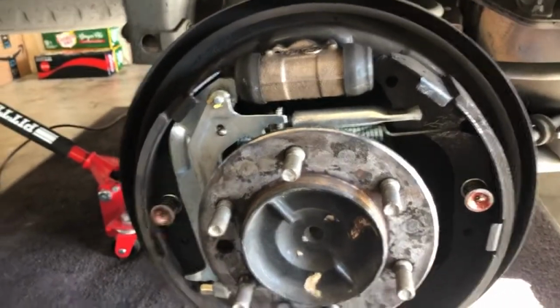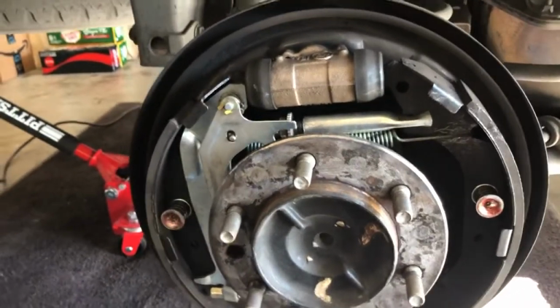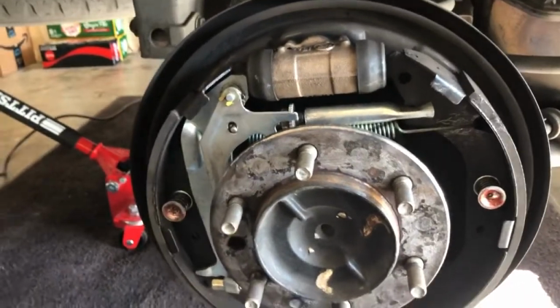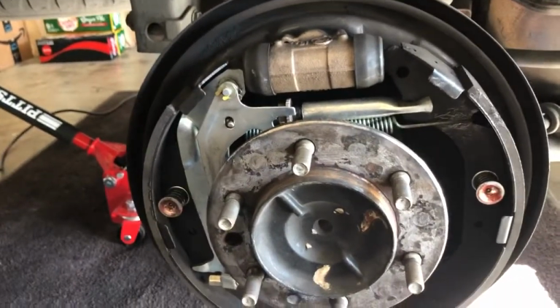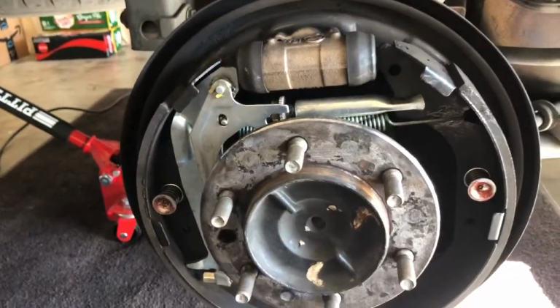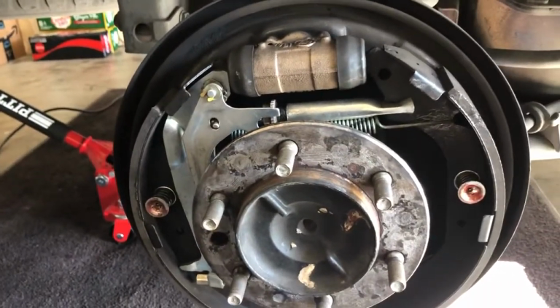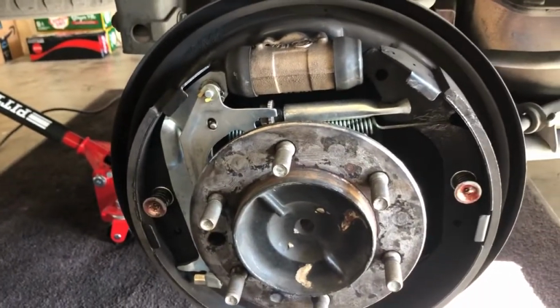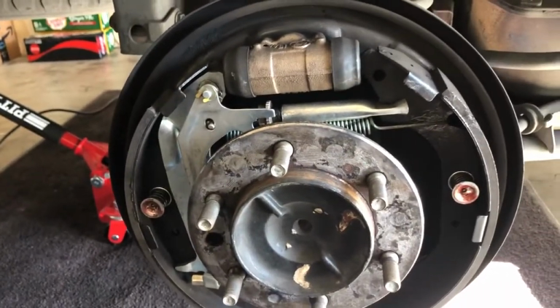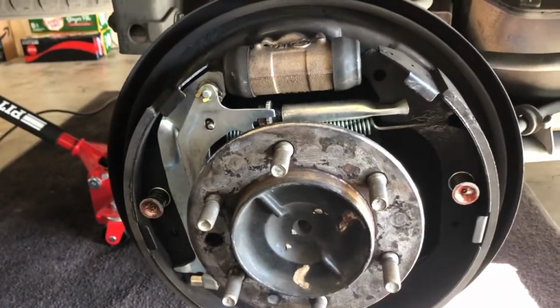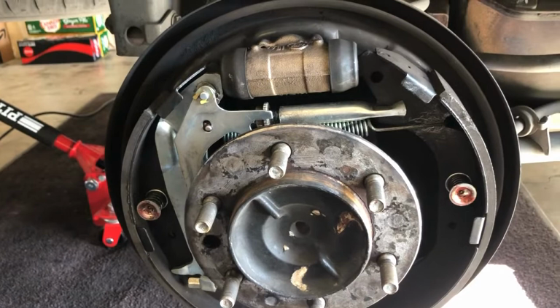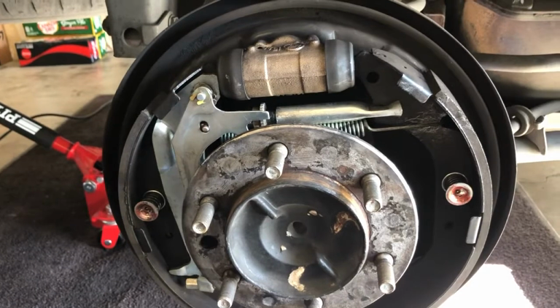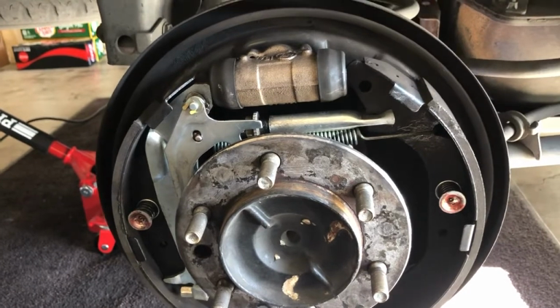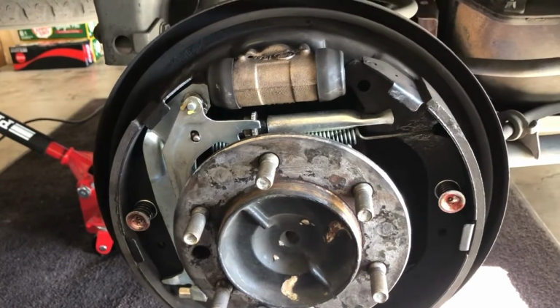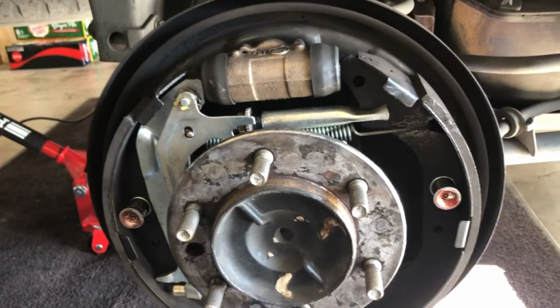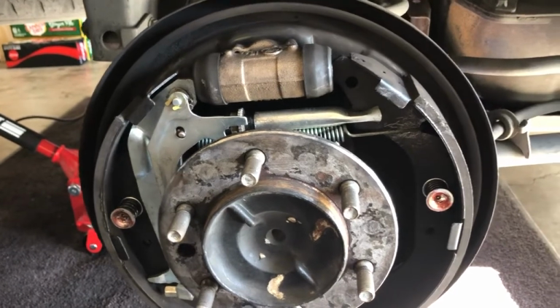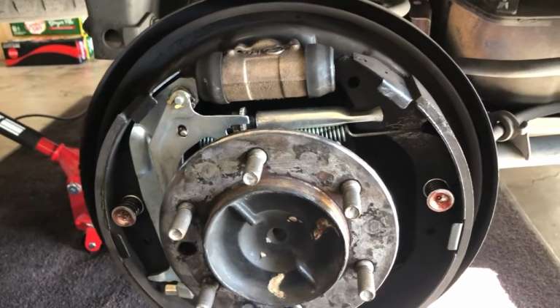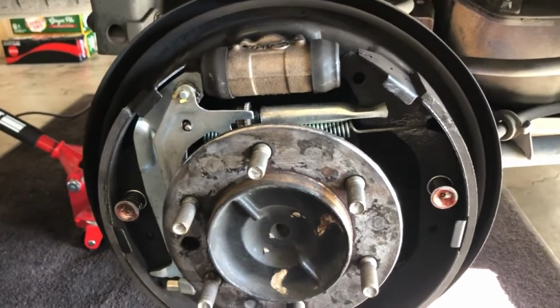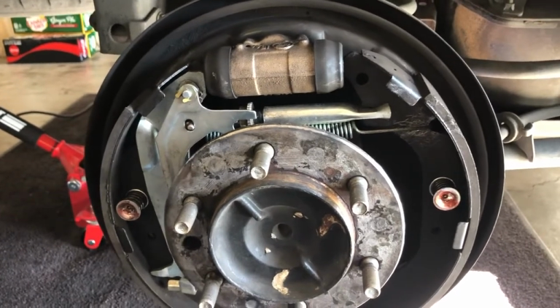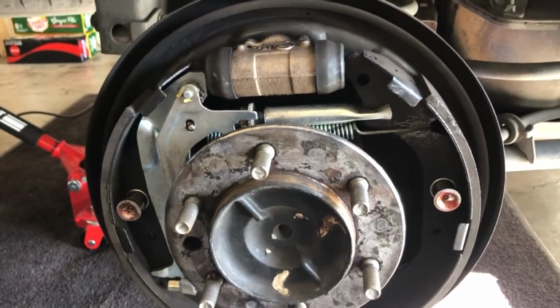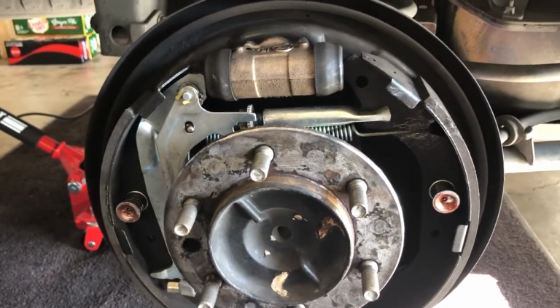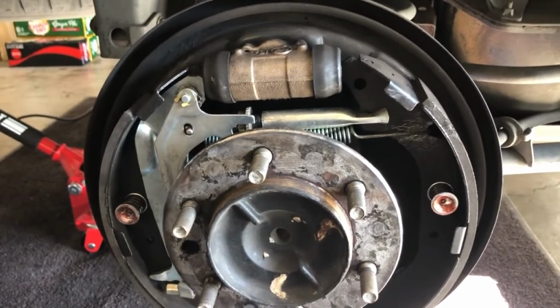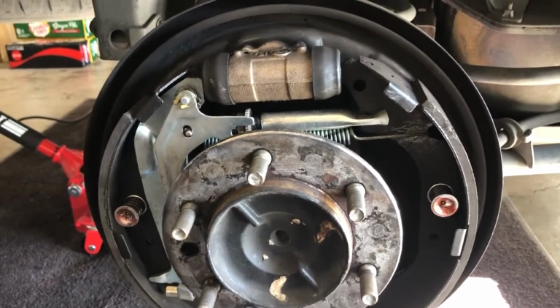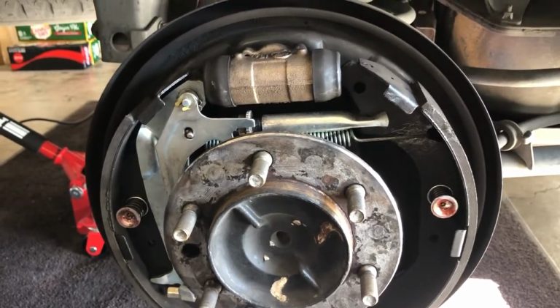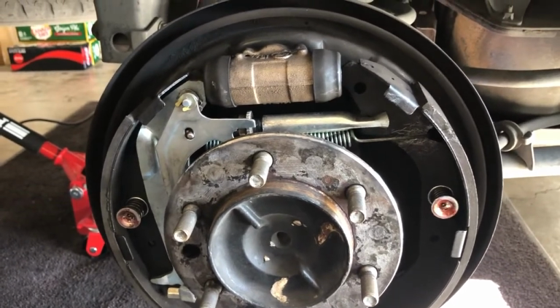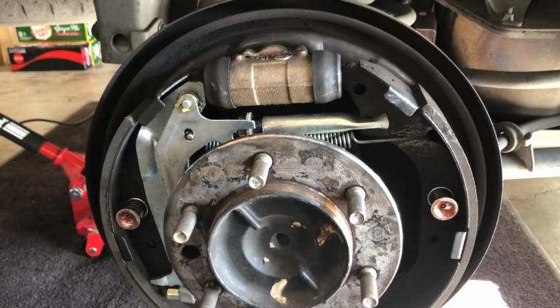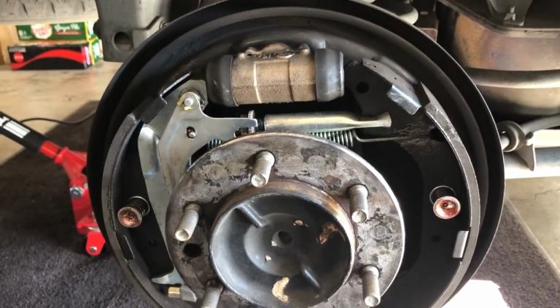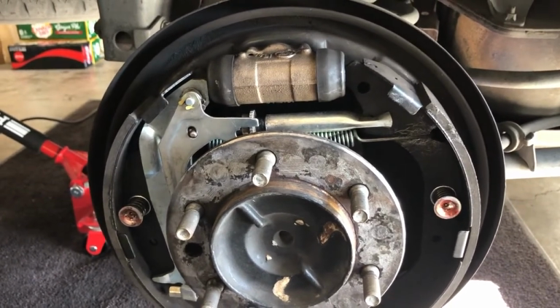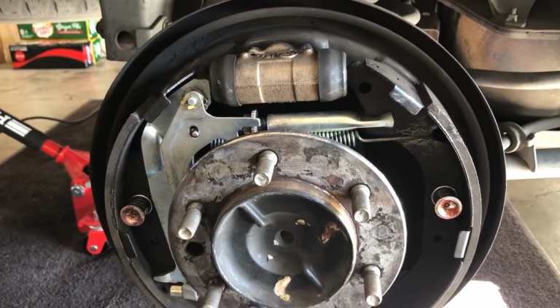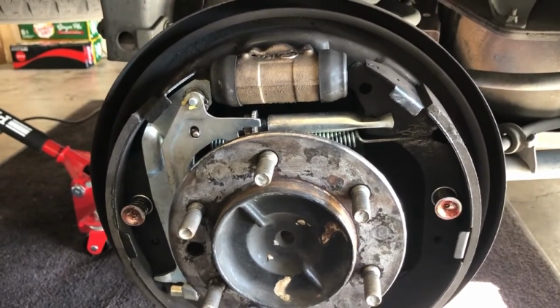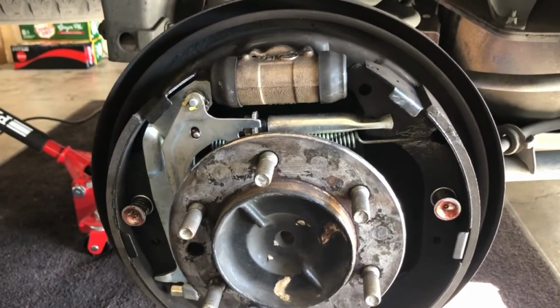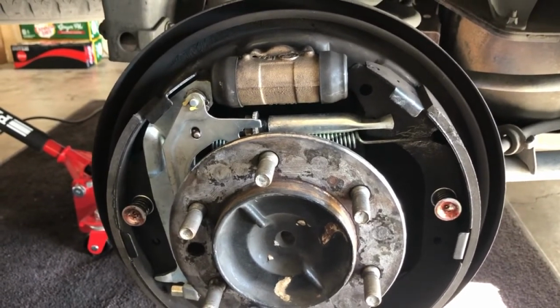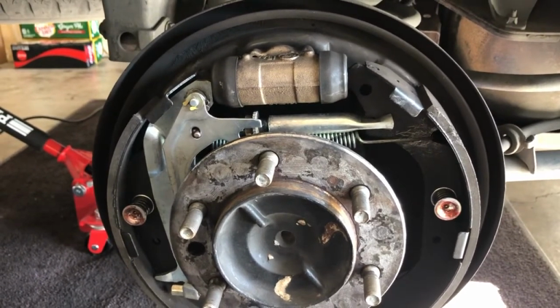So that's how brake drums work. I just wanted to make this a little quick video. I hope you guys enjoyed, and I'll talk to you guys again soon.